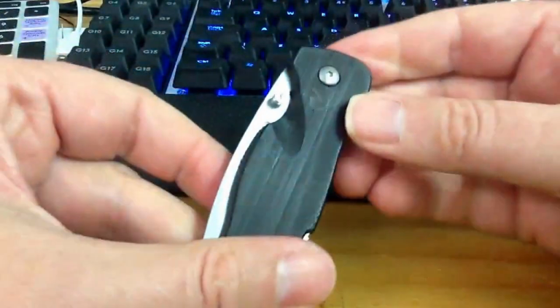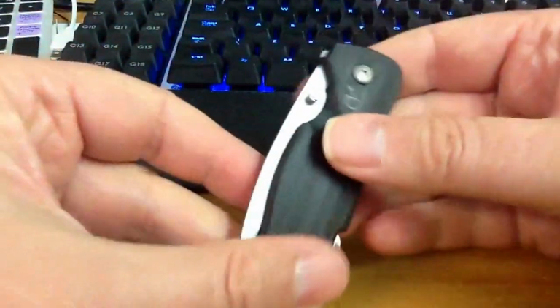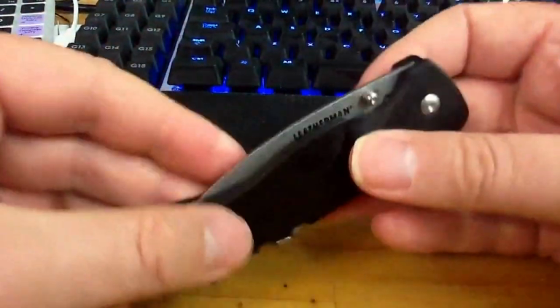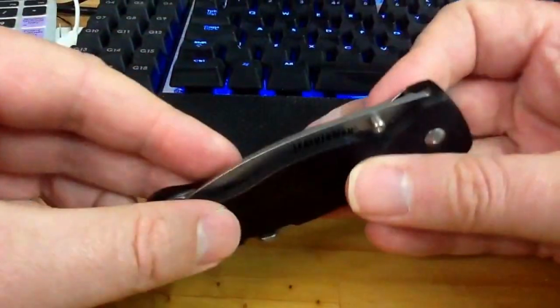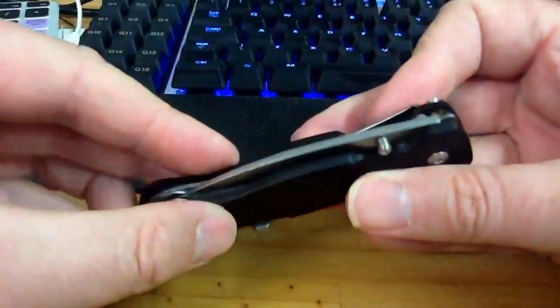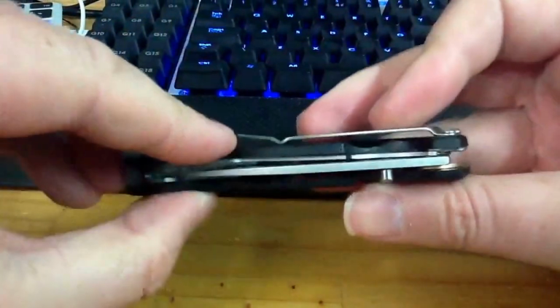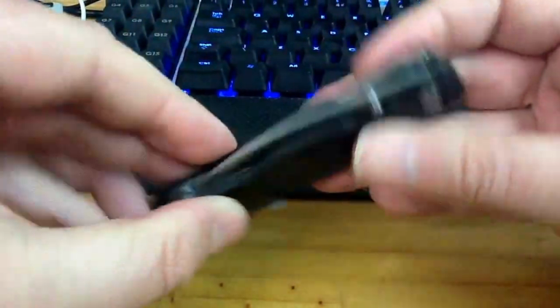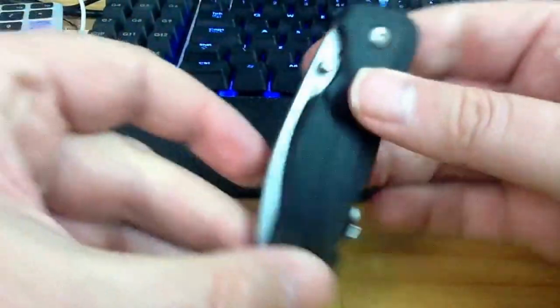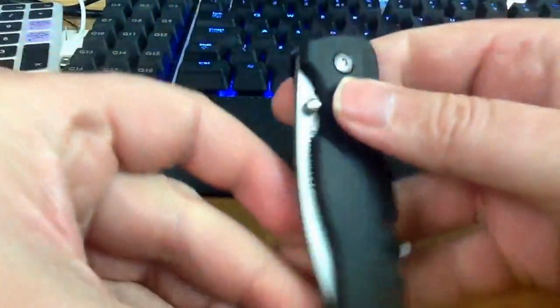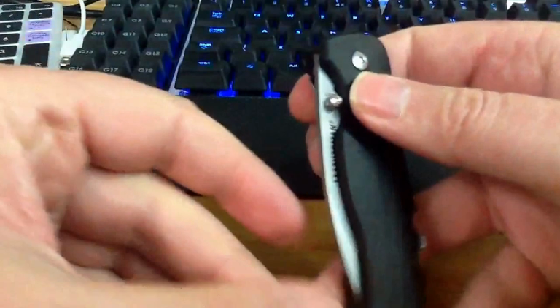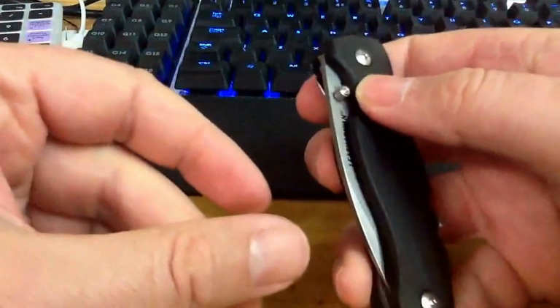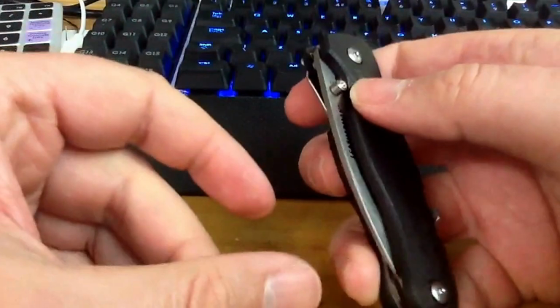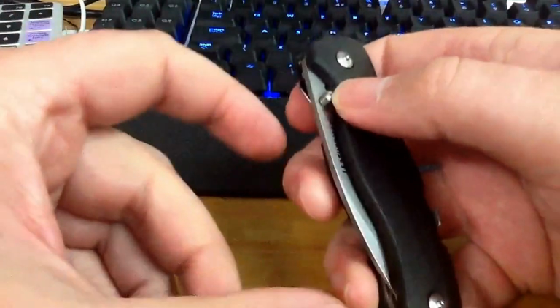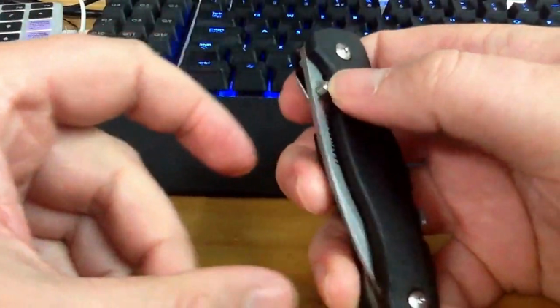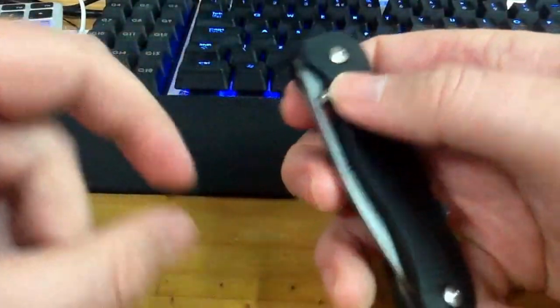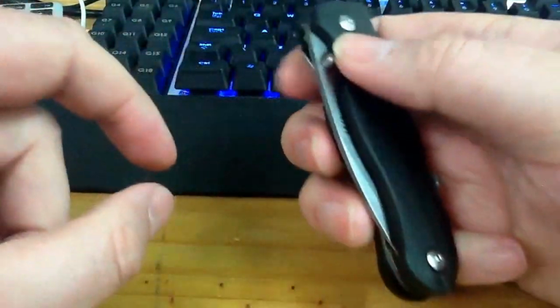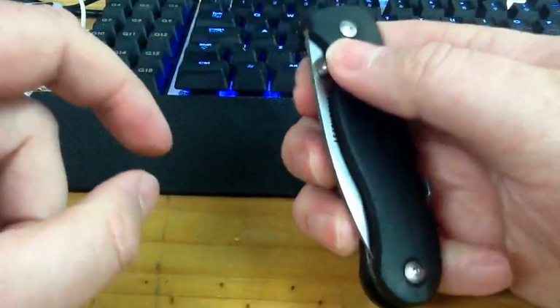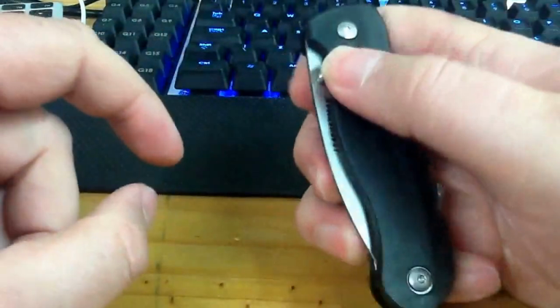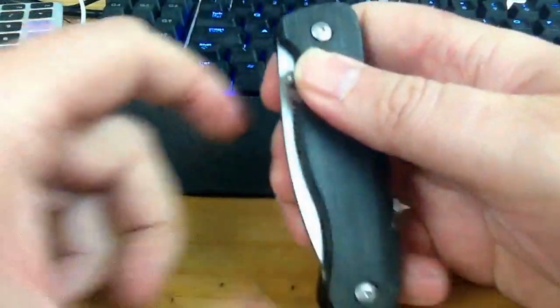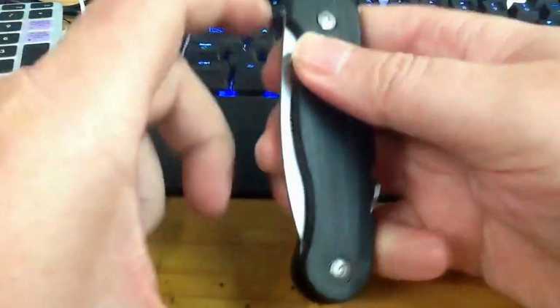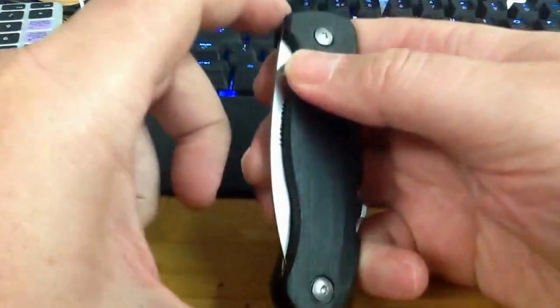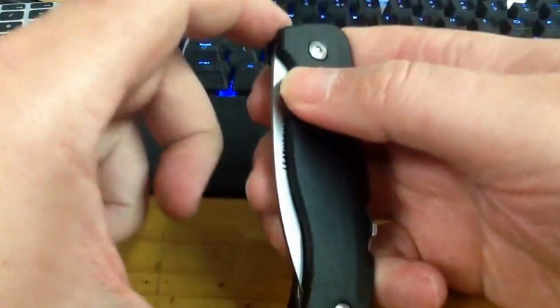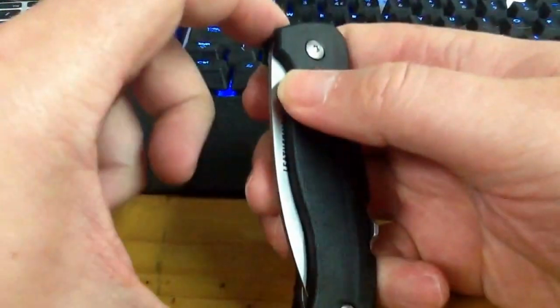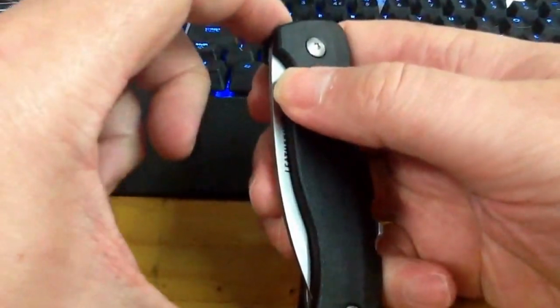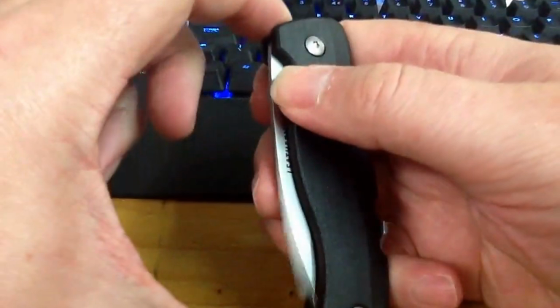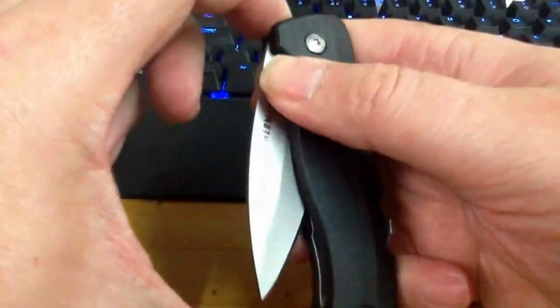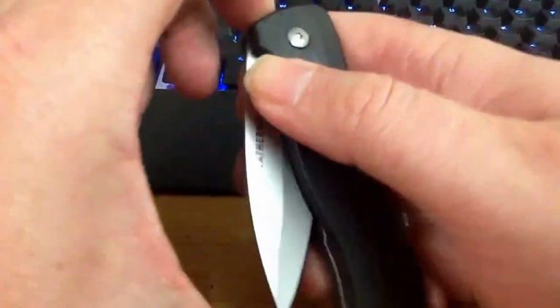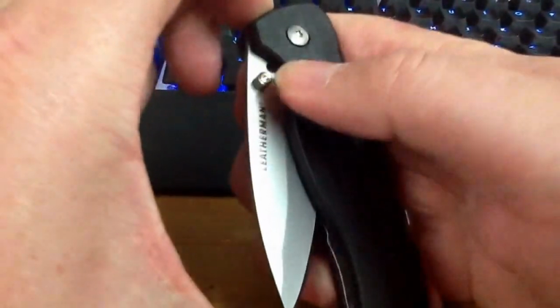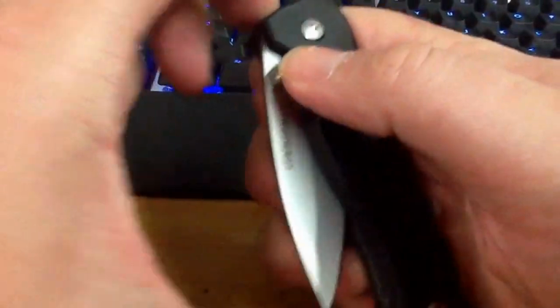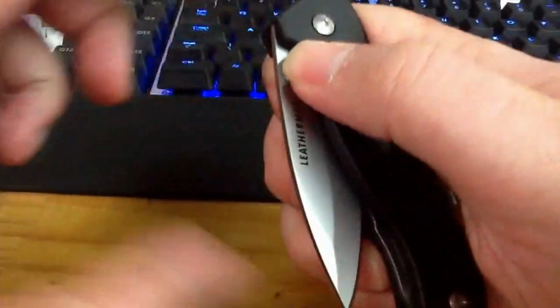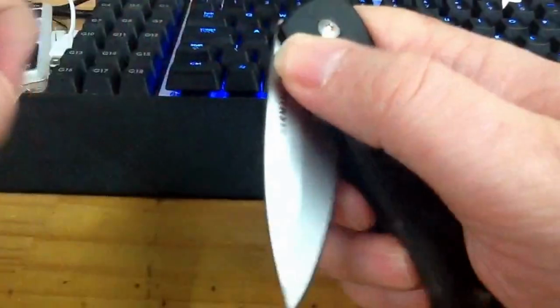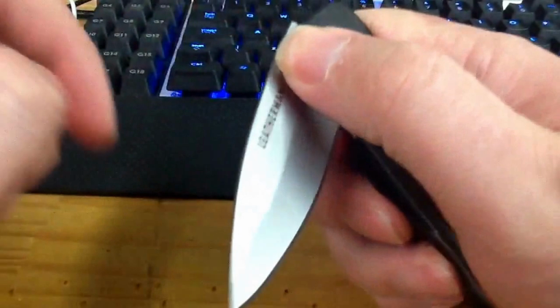And here we have the blade. All we have to do to open it is press on this.